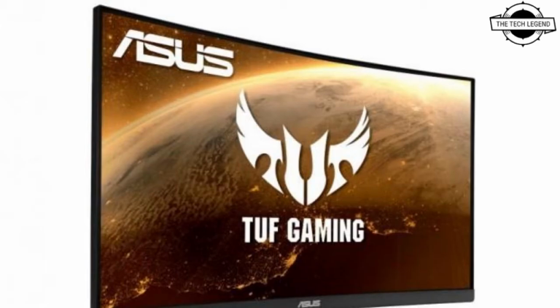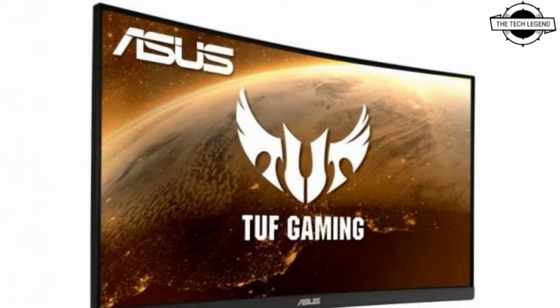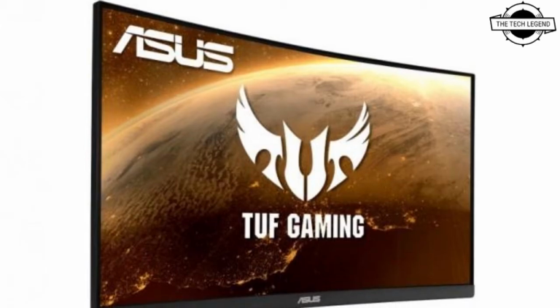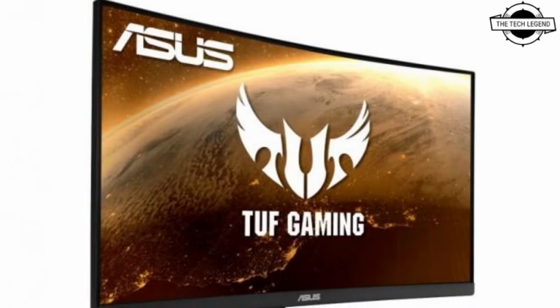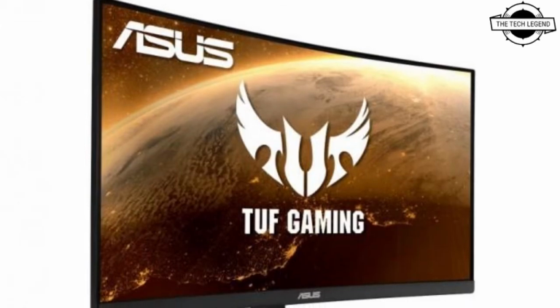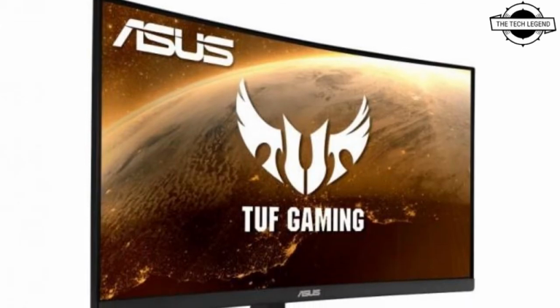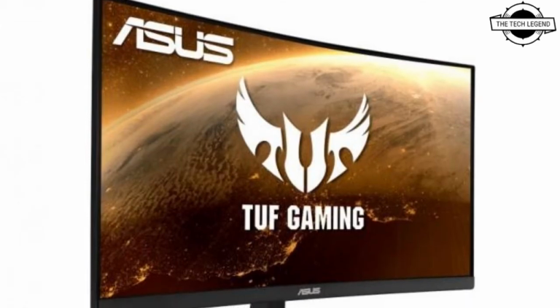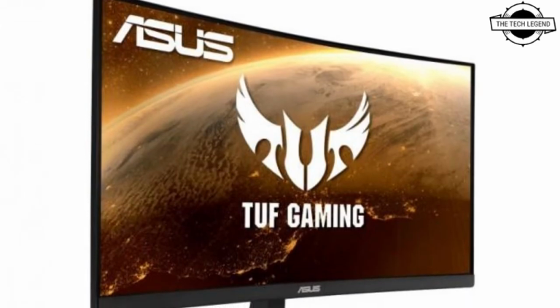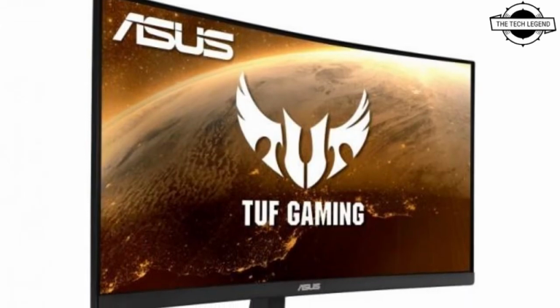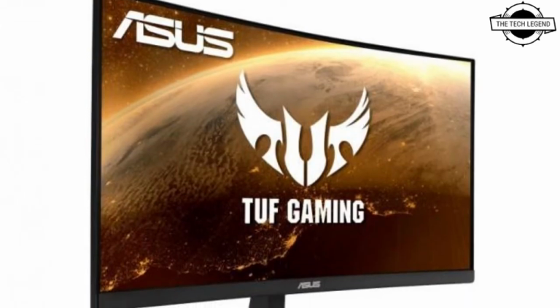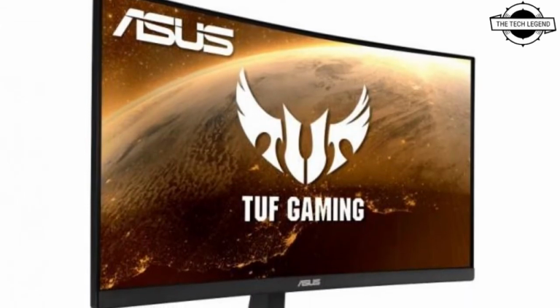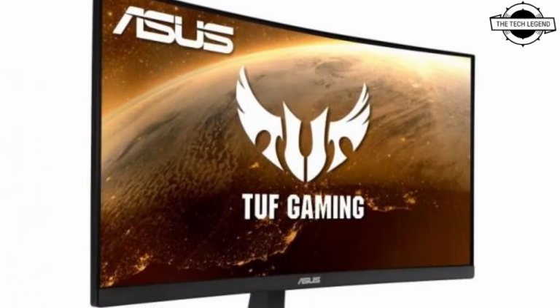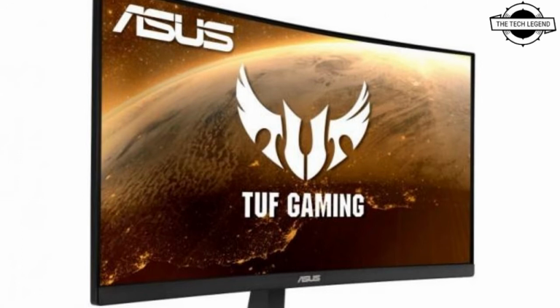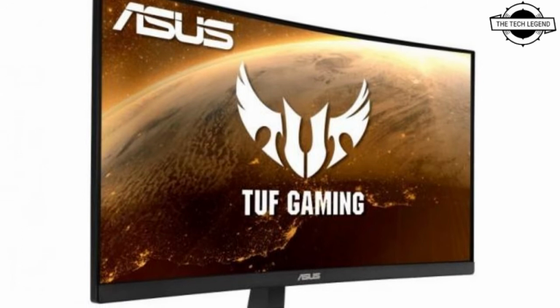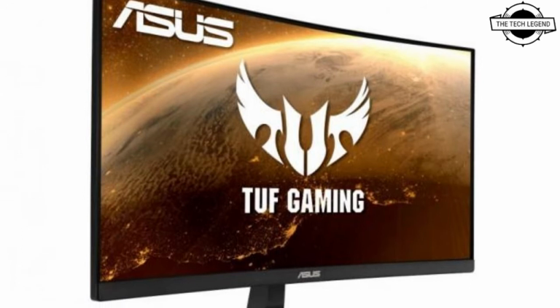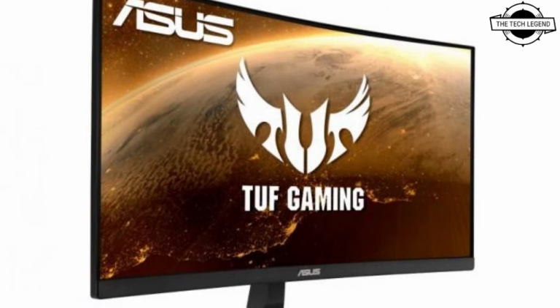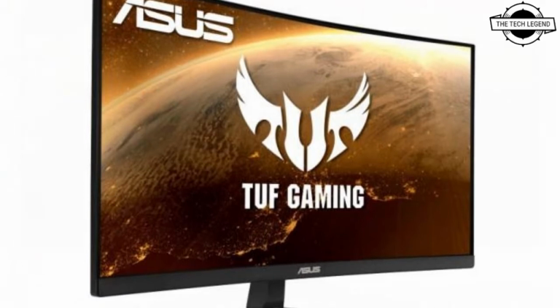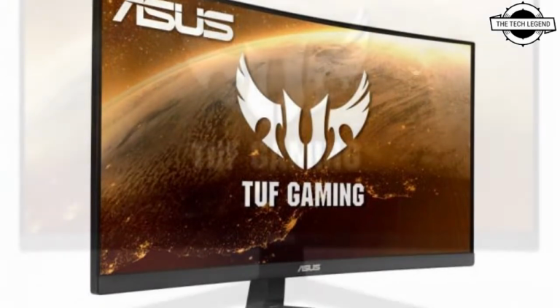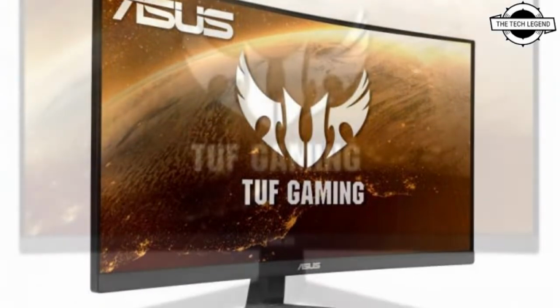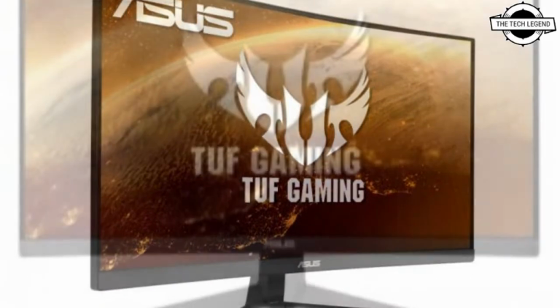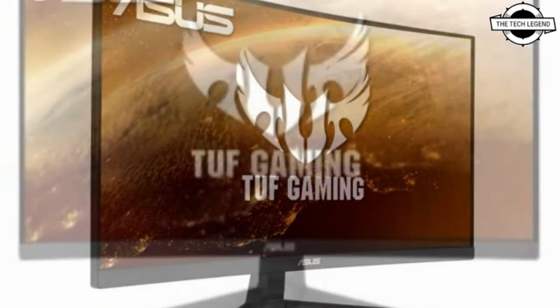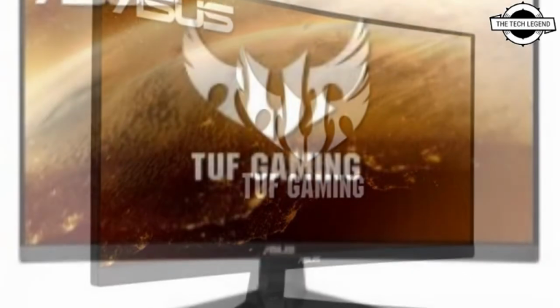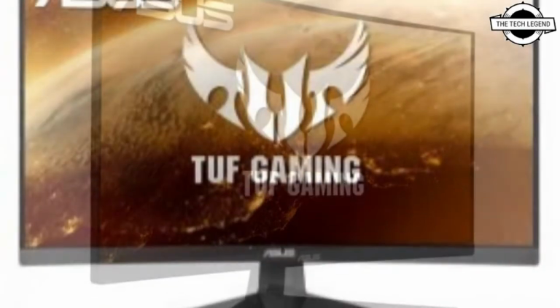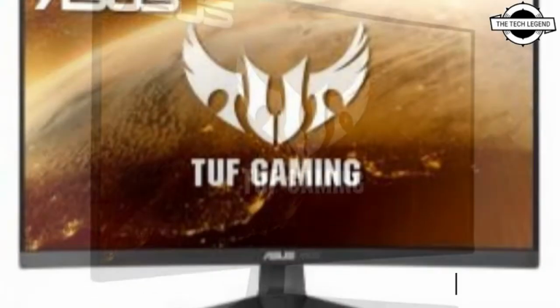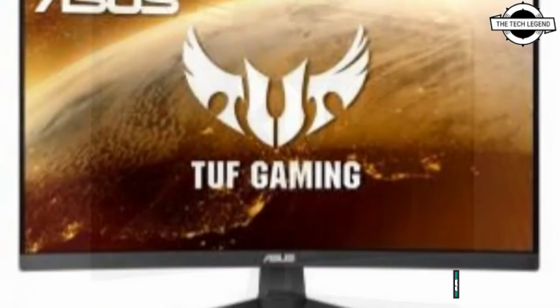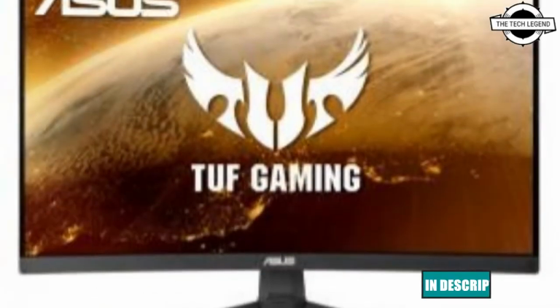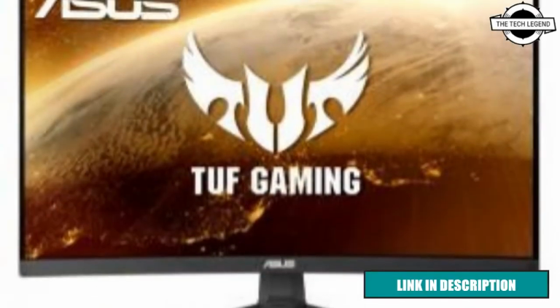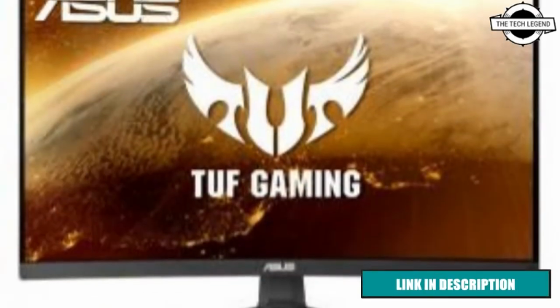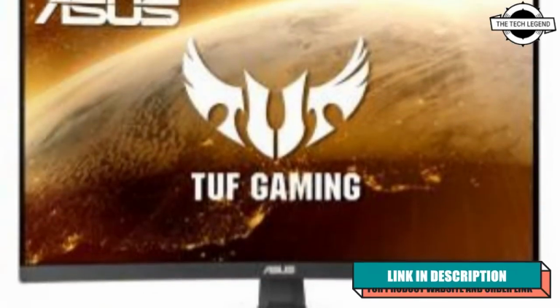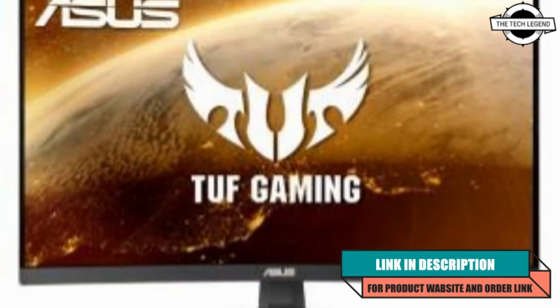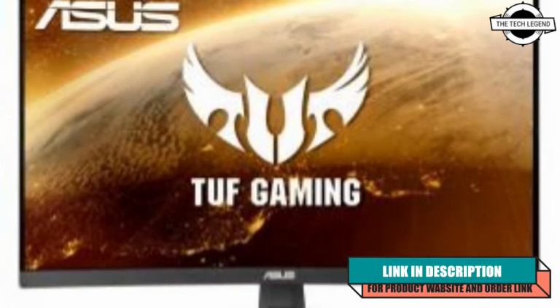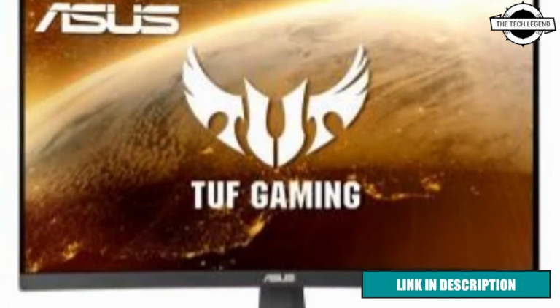Hello friends, welcome to the Titlesn channel. Today I will talk about the Asus TUF Gaming VG24VQ1B Gaming Monitor.